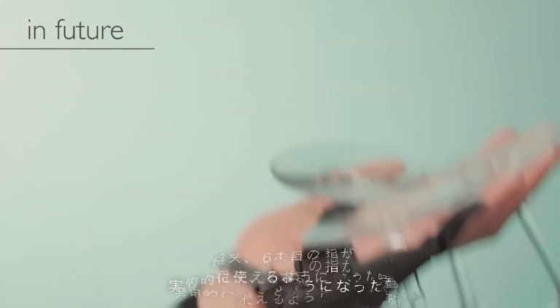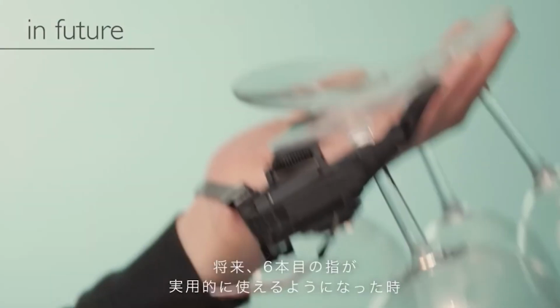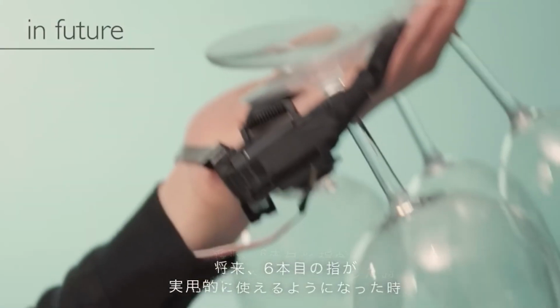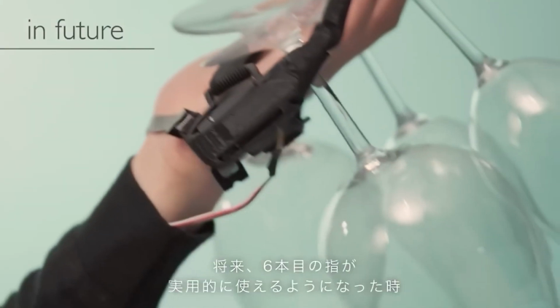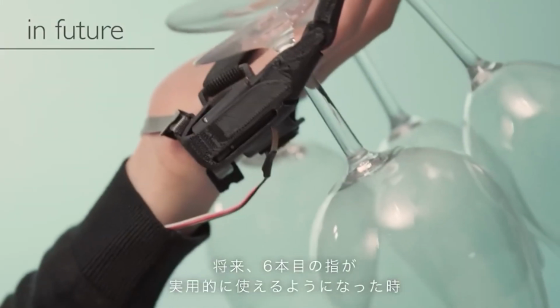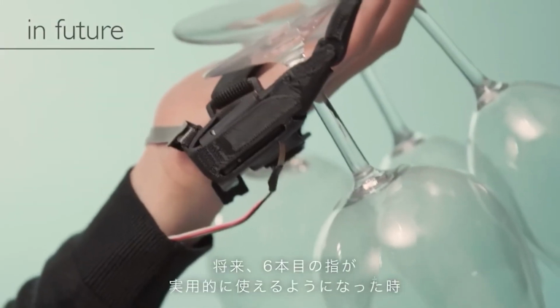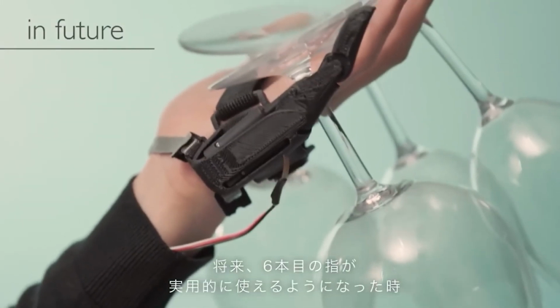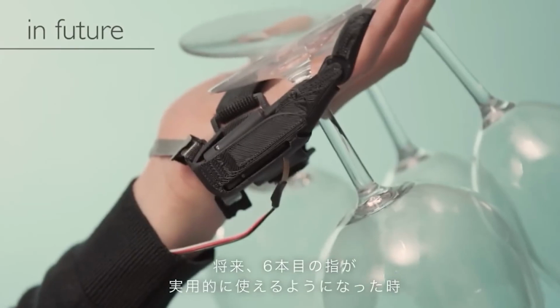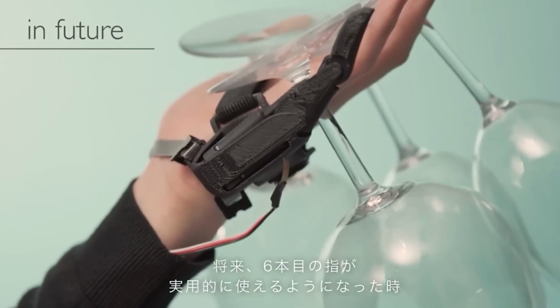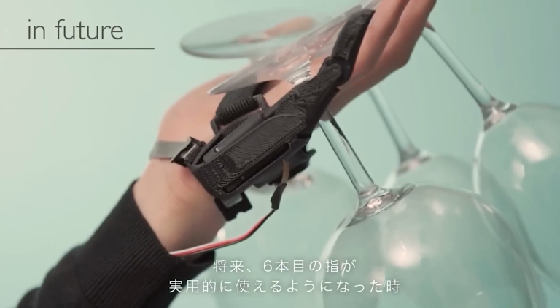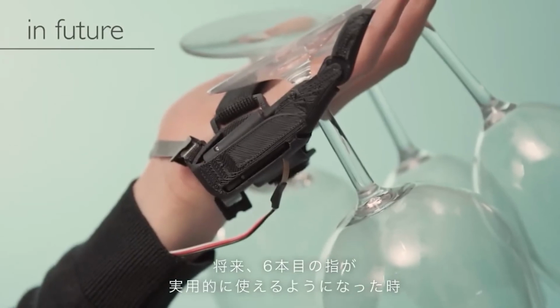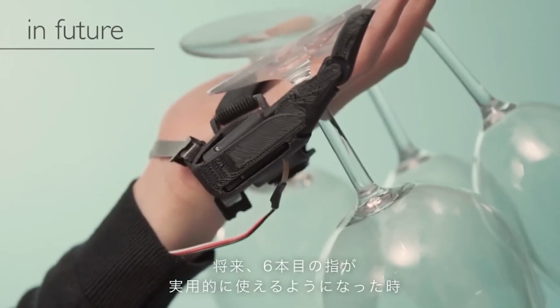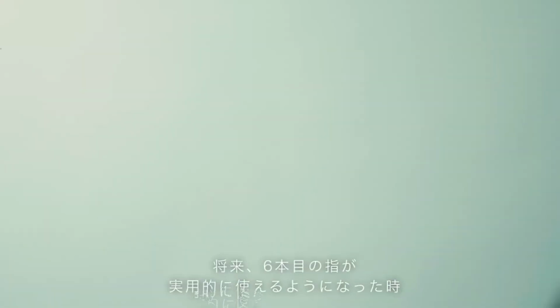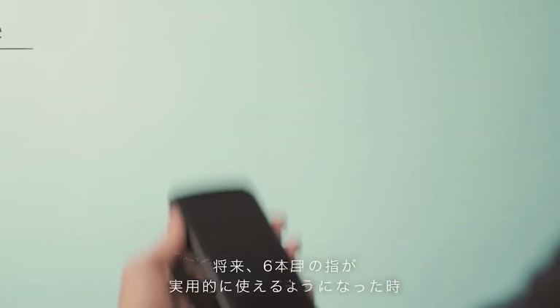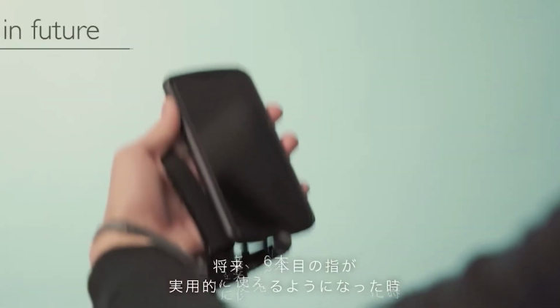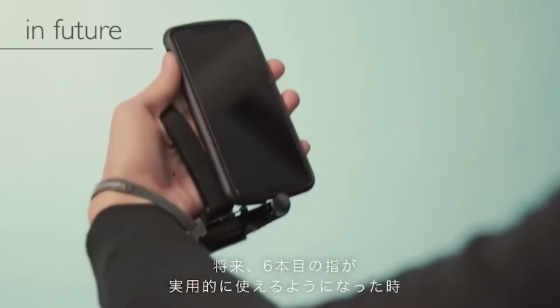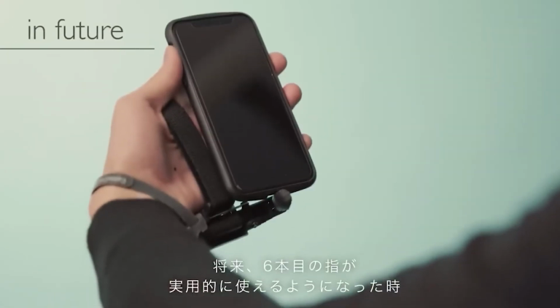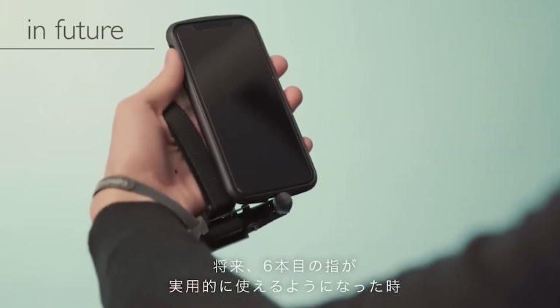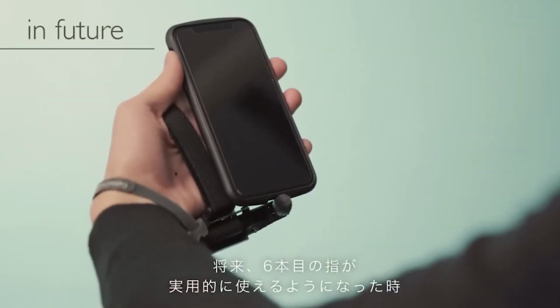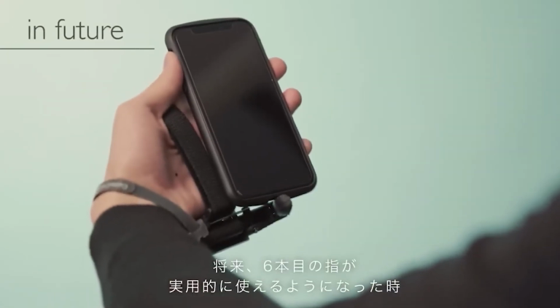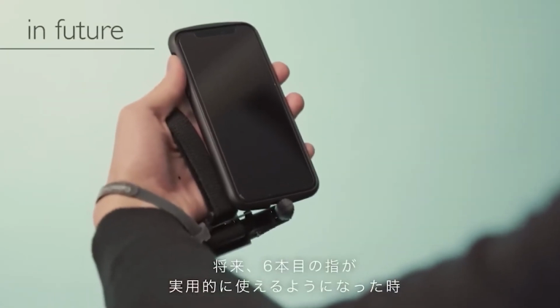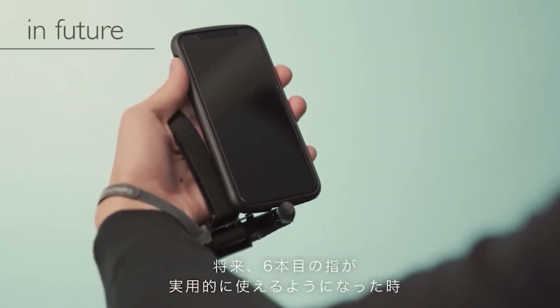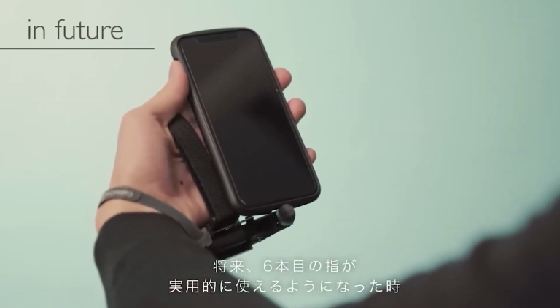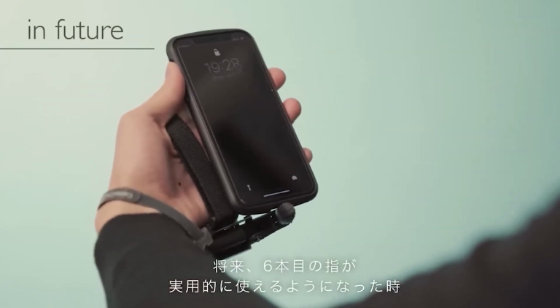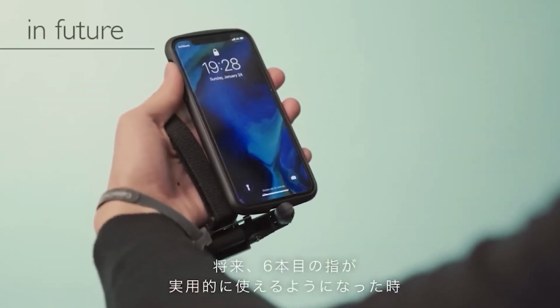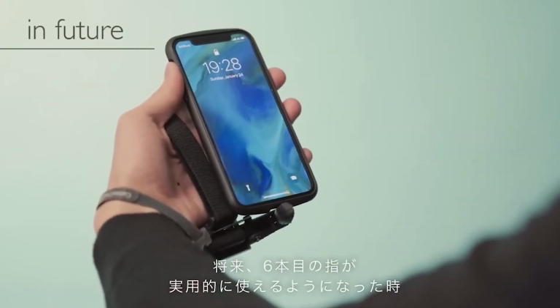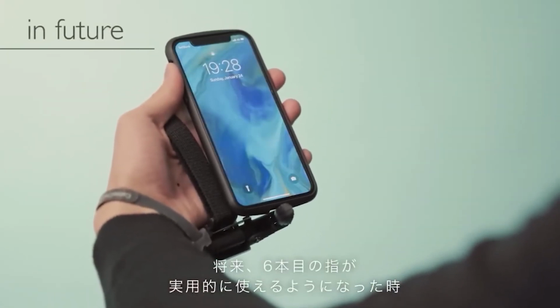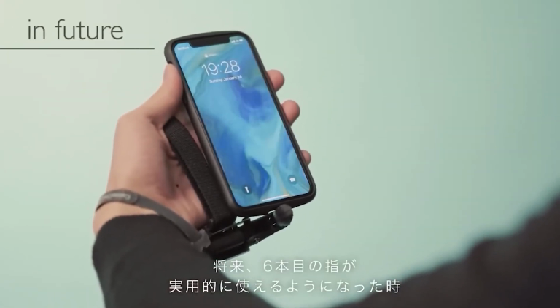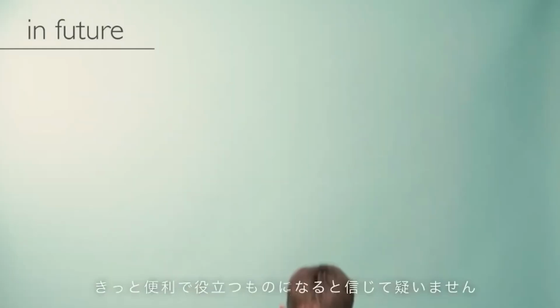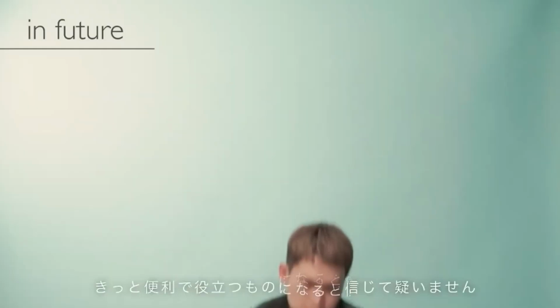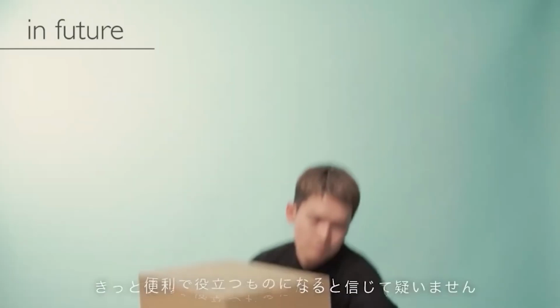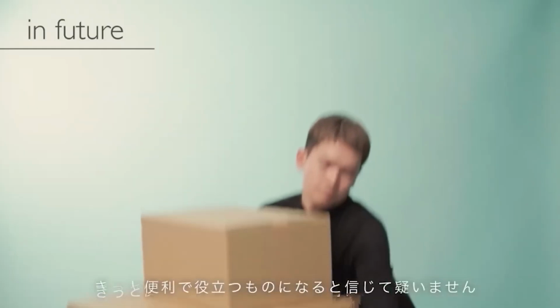Perhaps someday, alongside their amazing laptop, some IT specialist might desire a couple of extra fingers too.